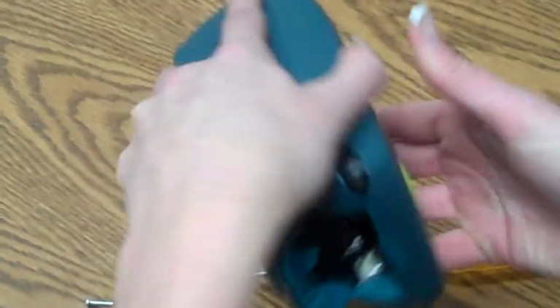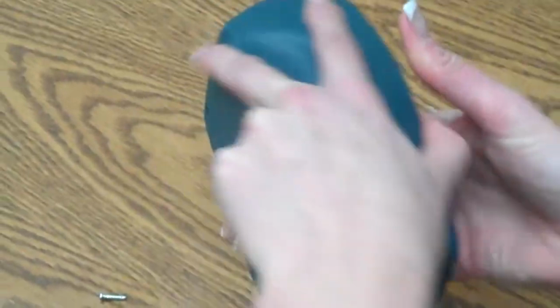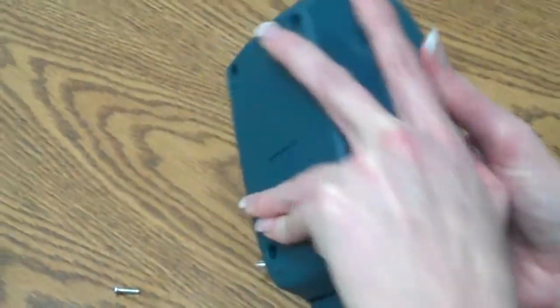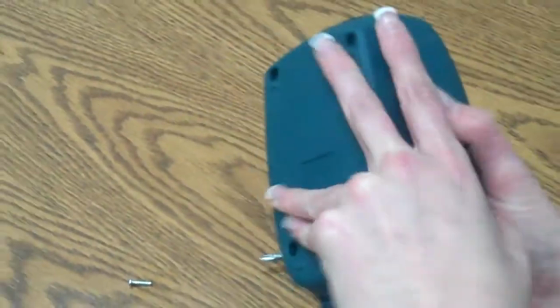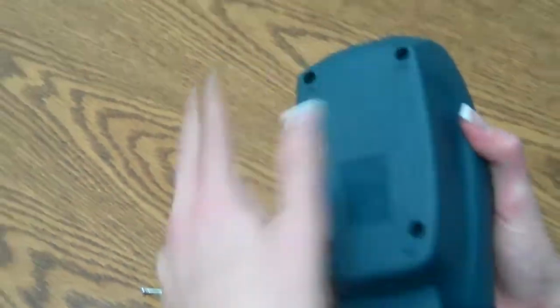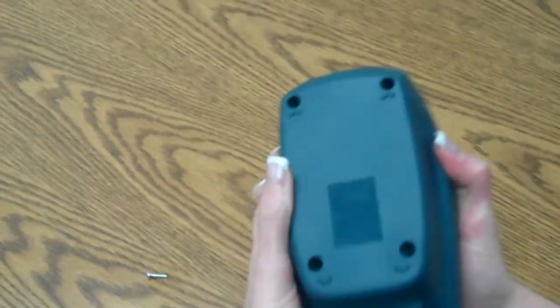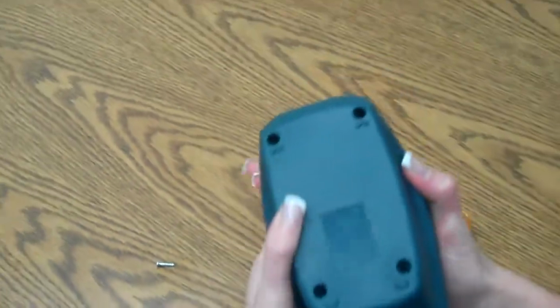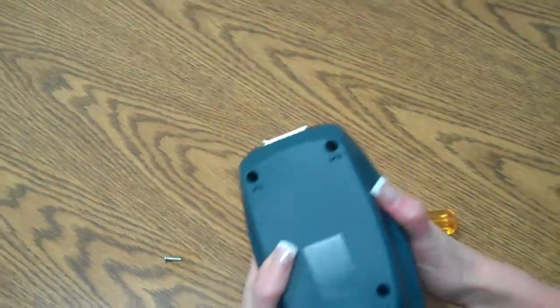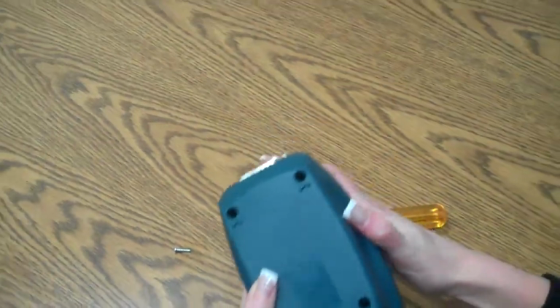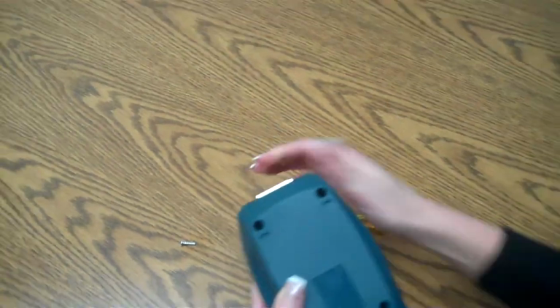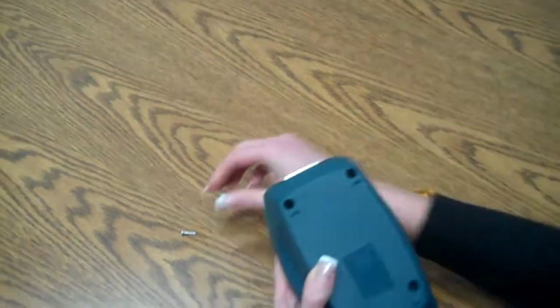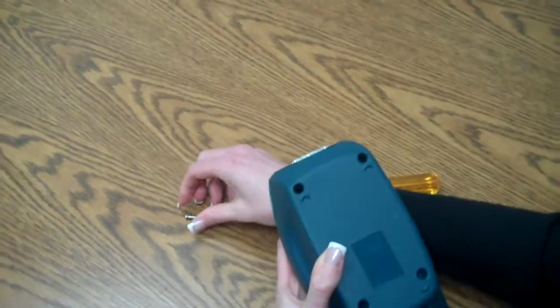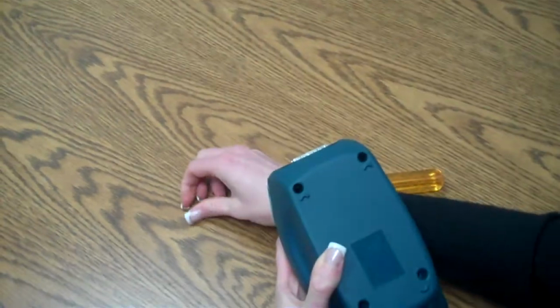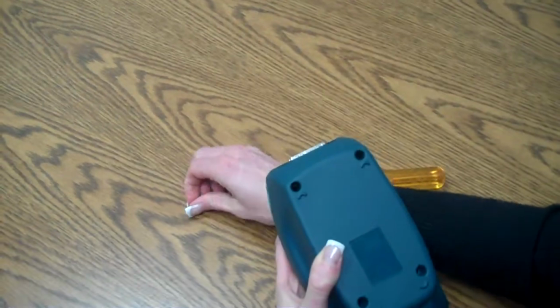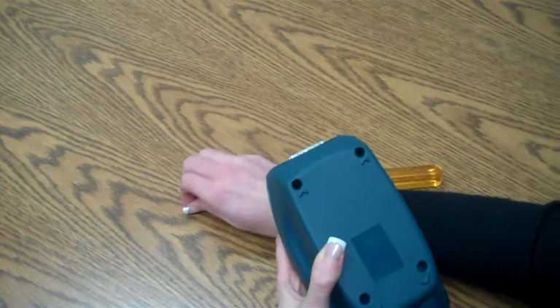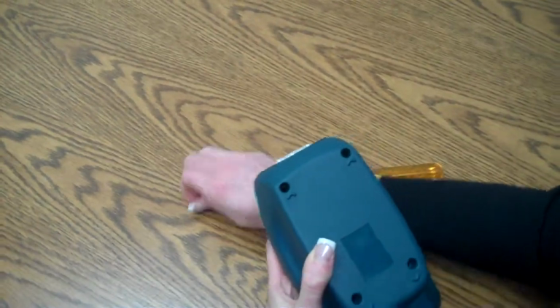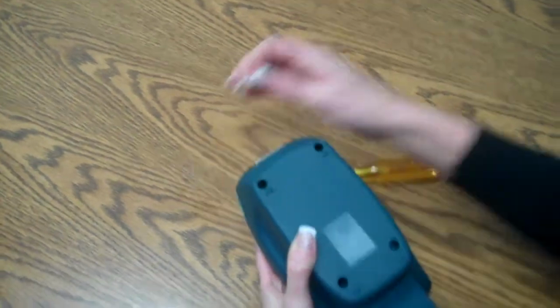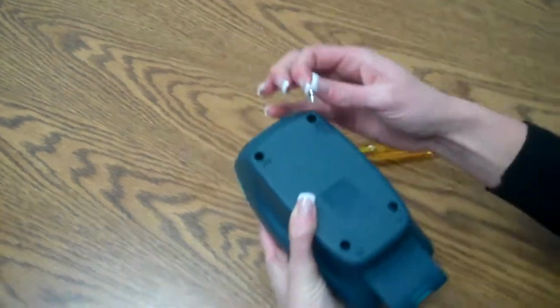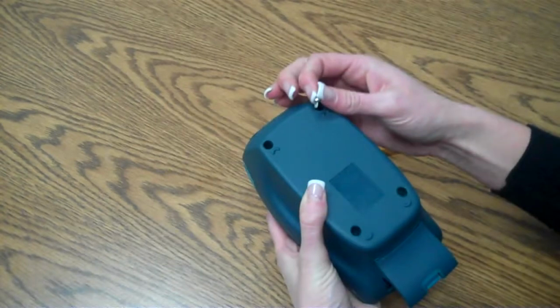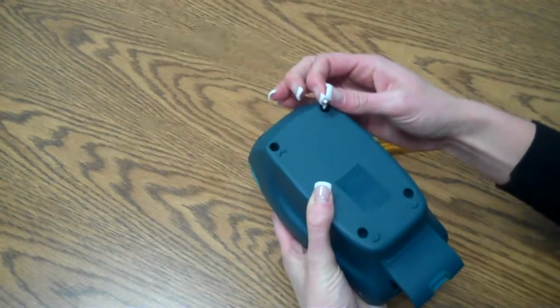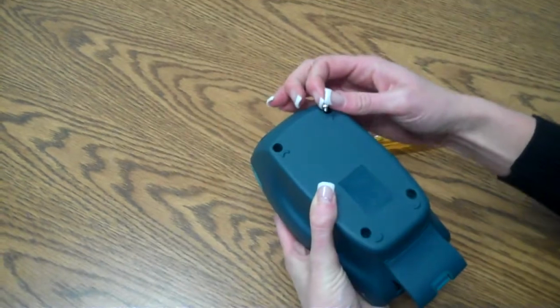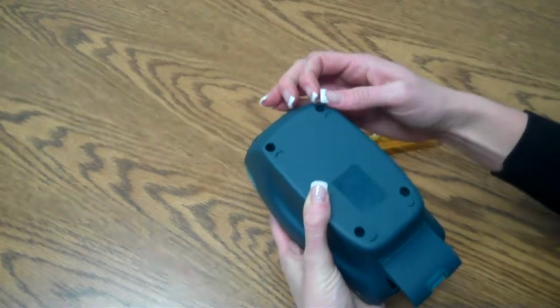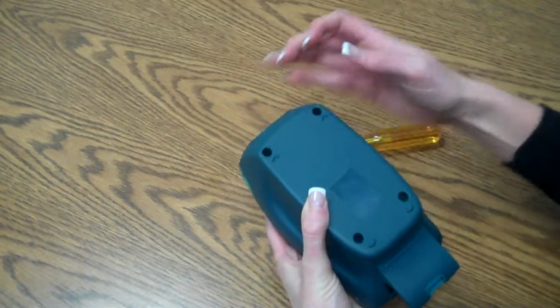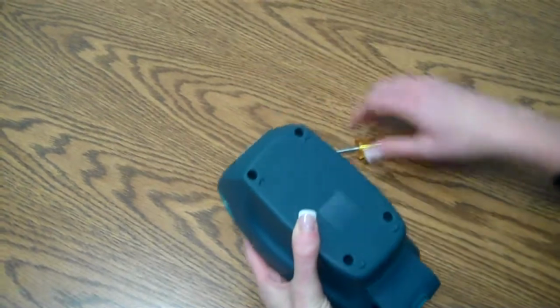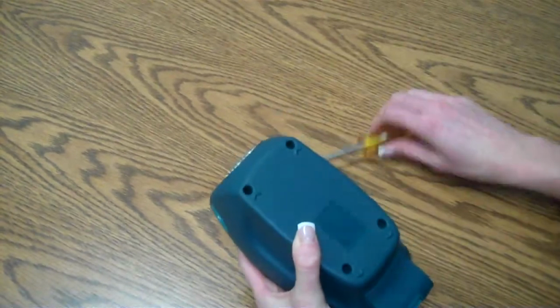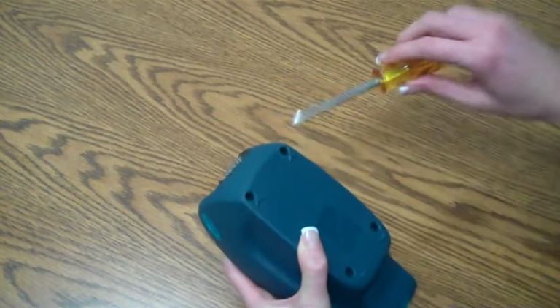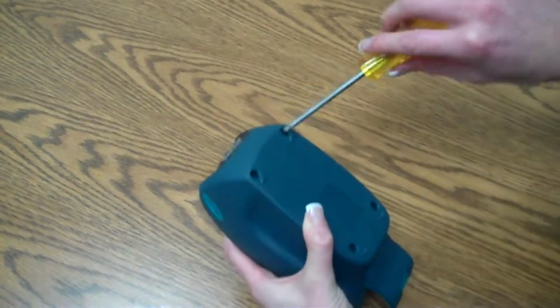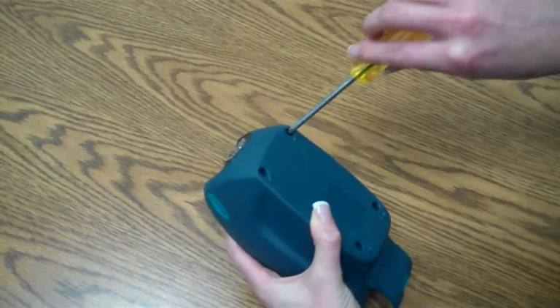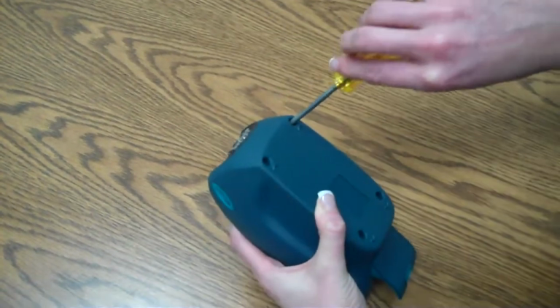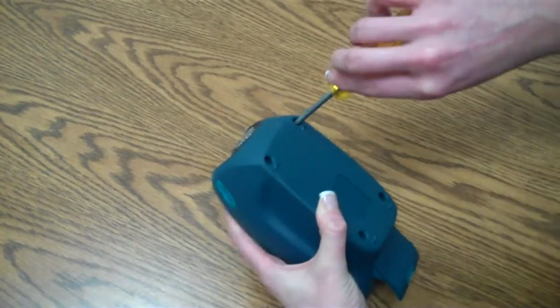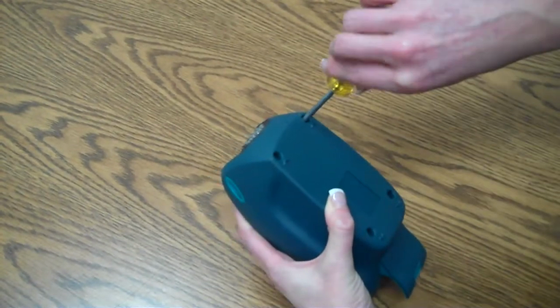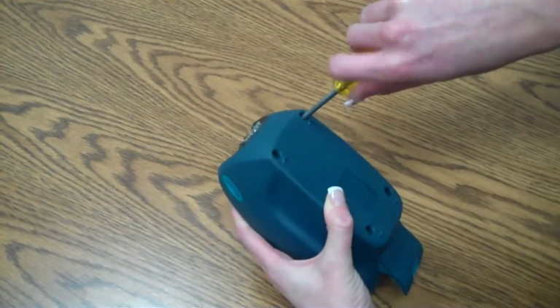And now we turn it over and place our screws back in the bottom portion.